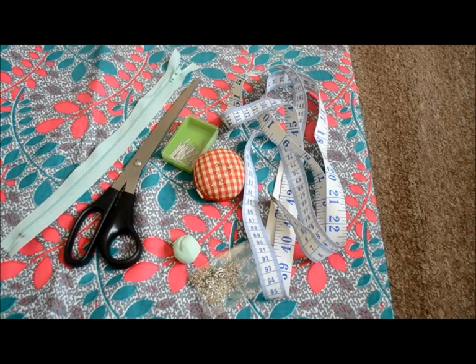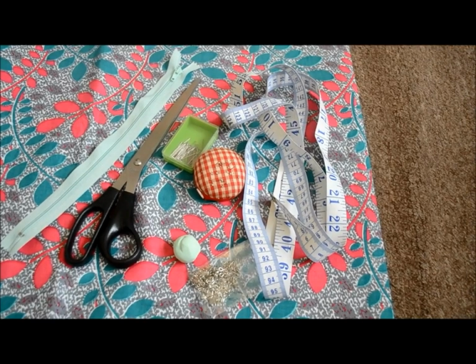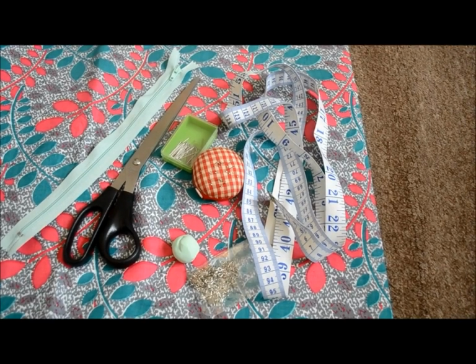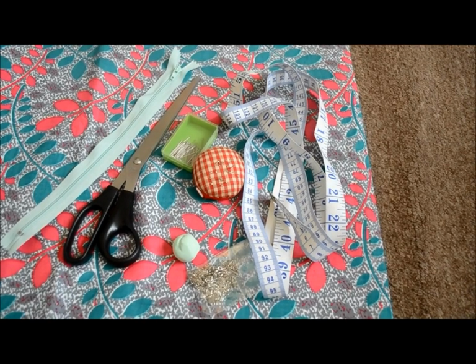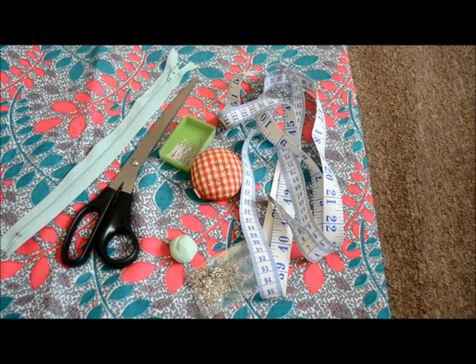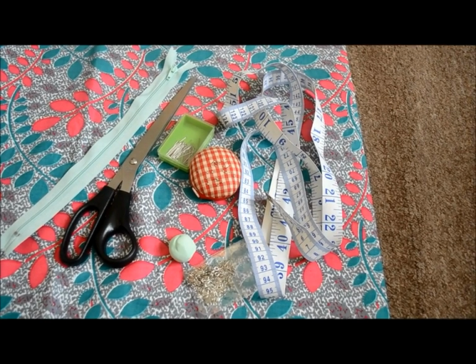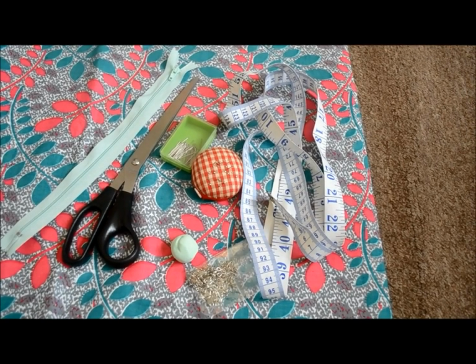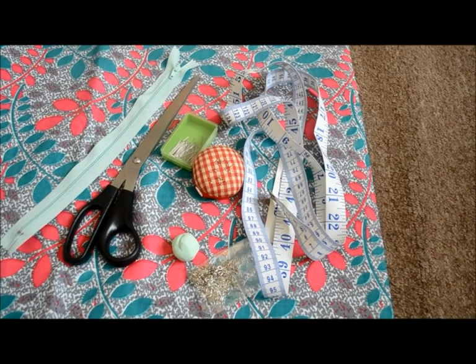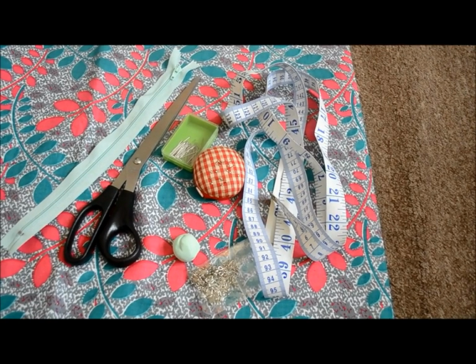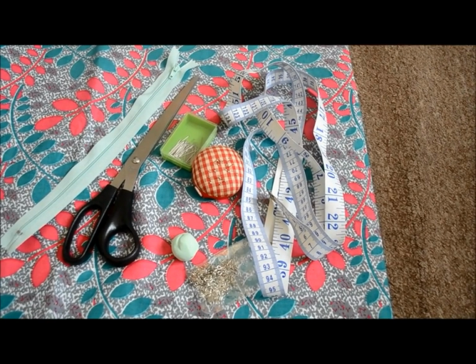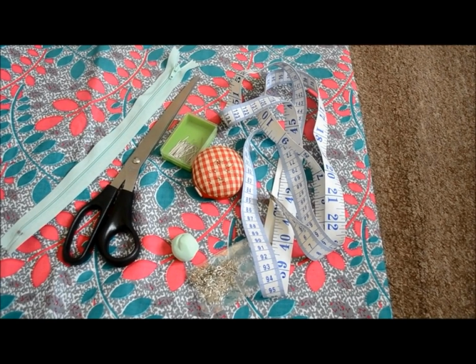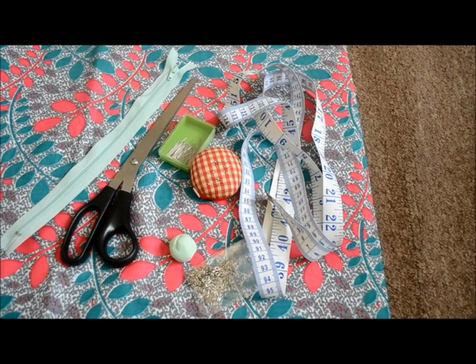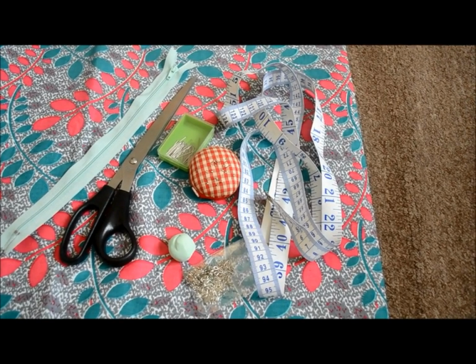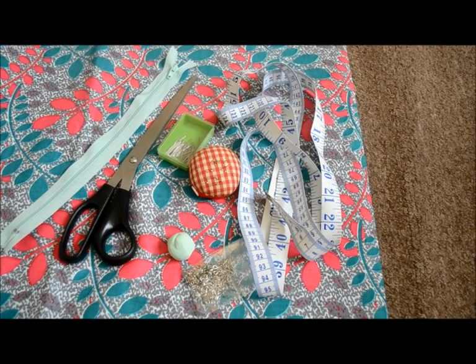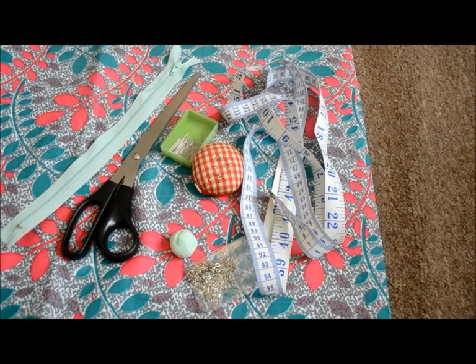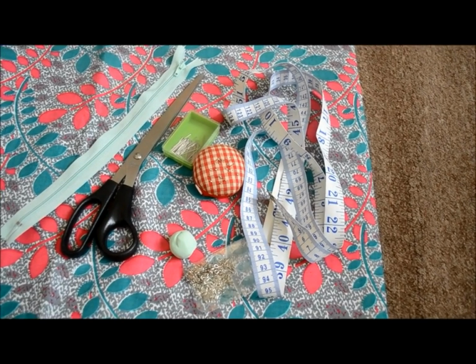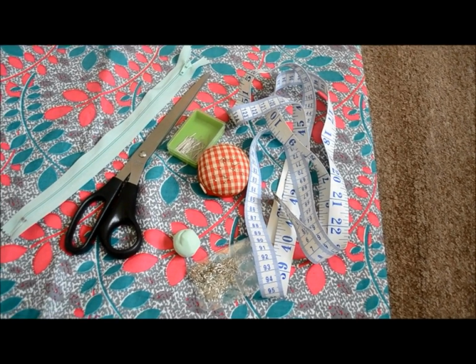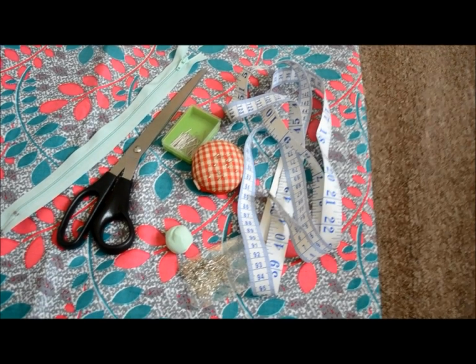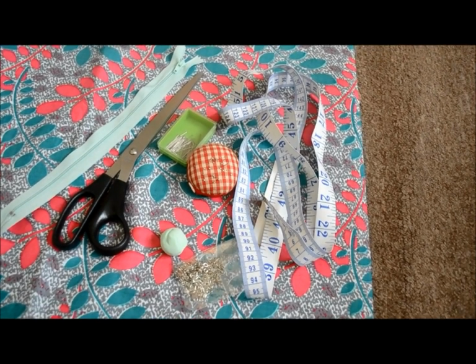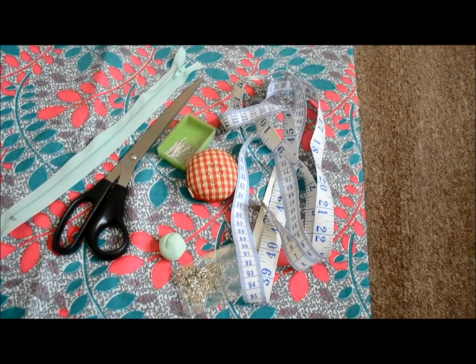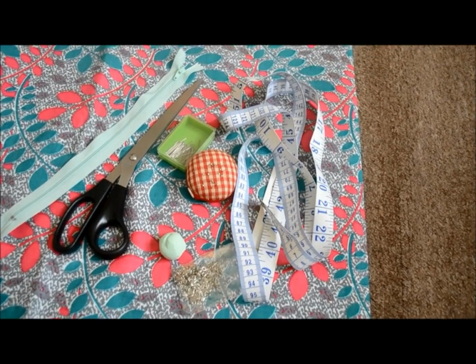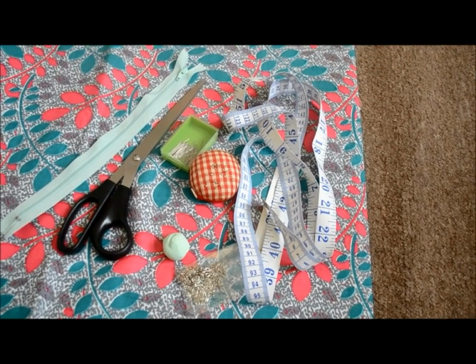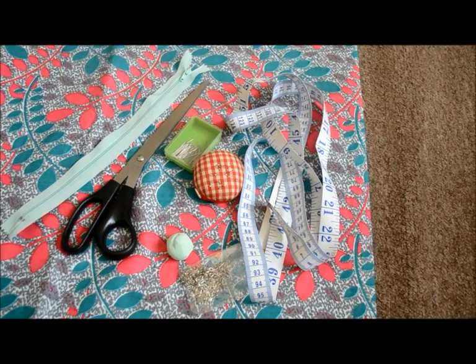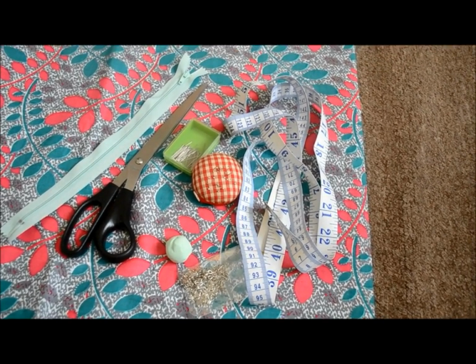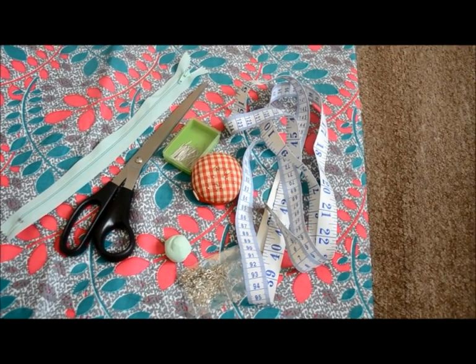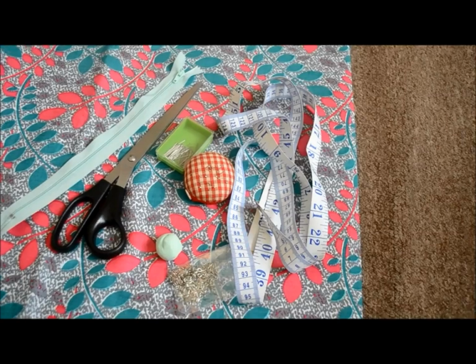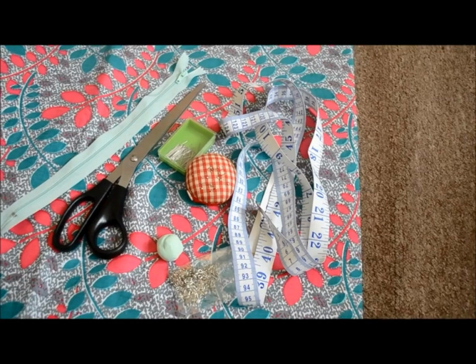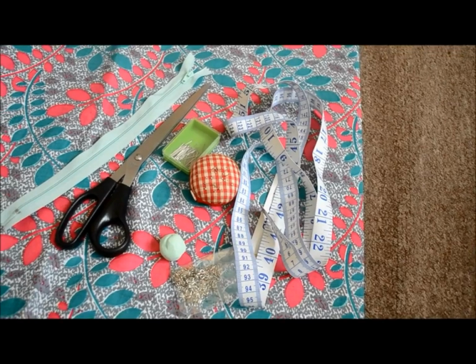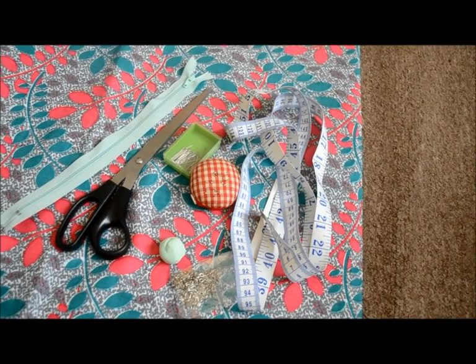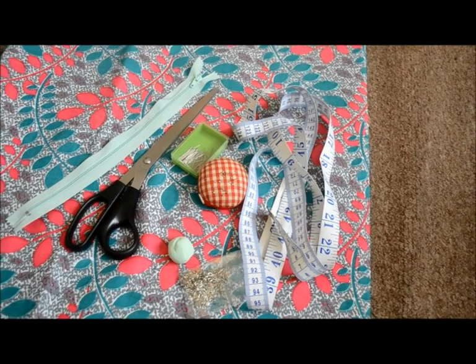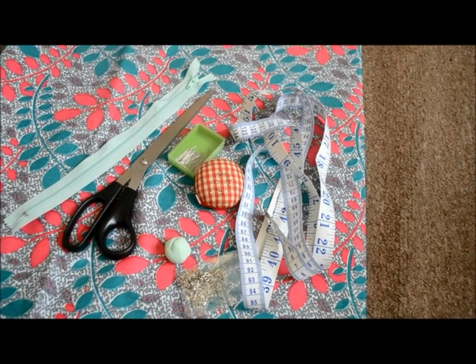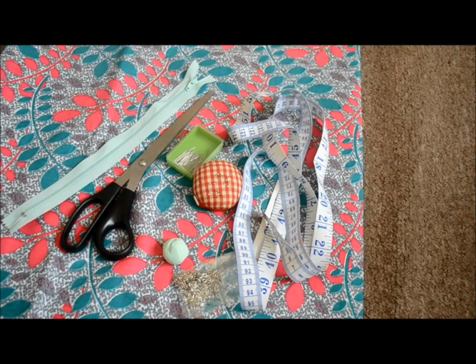Here are some of the things you'll need: mainly 2 yards of fabric, a zip, pins and a measuring tape.